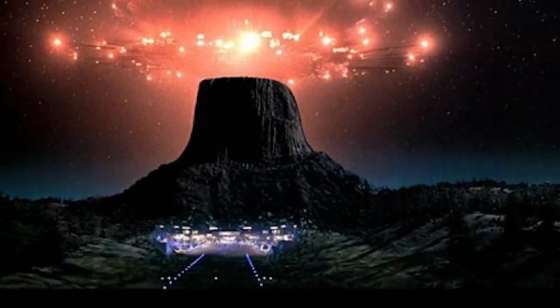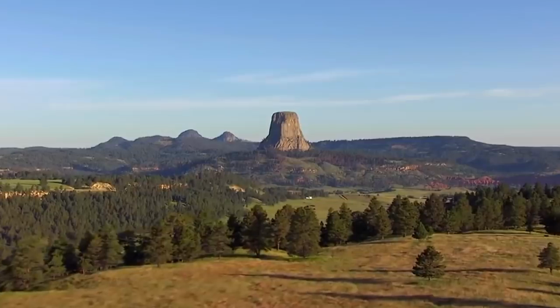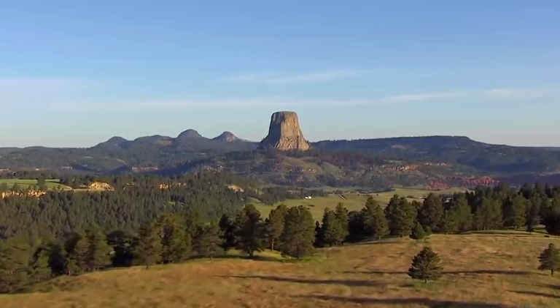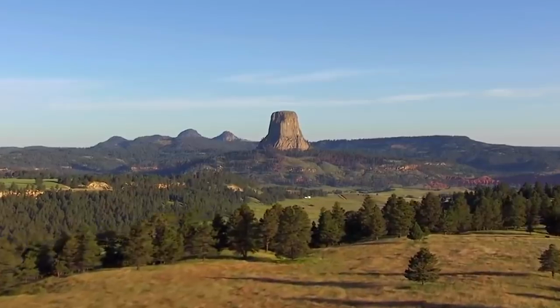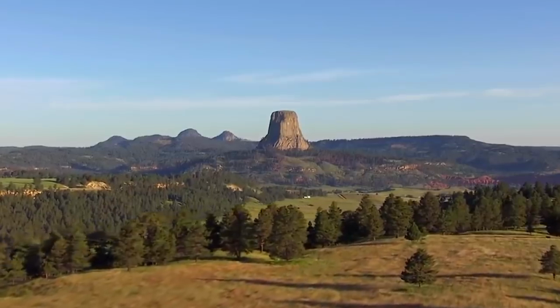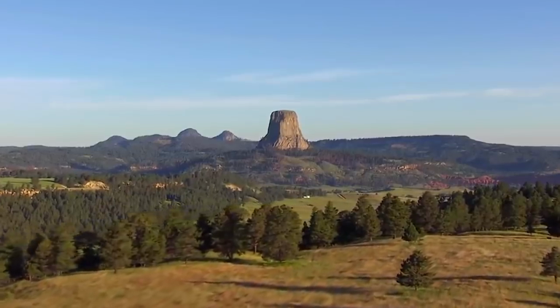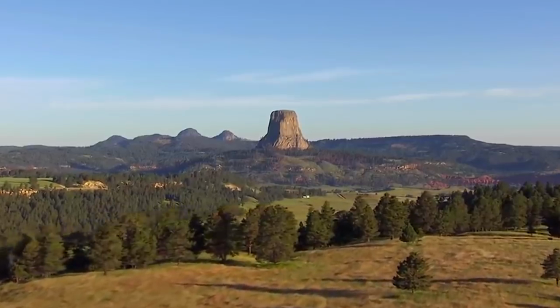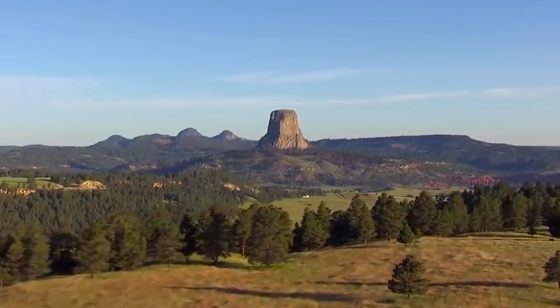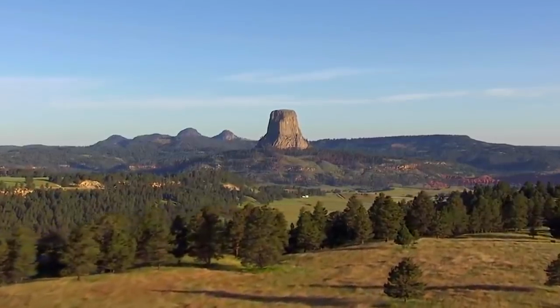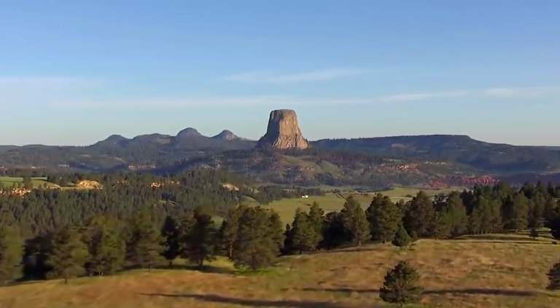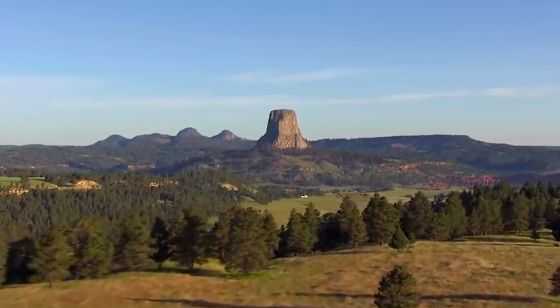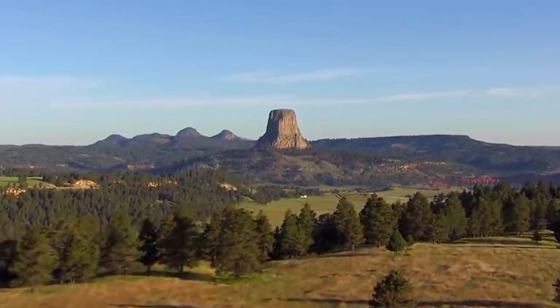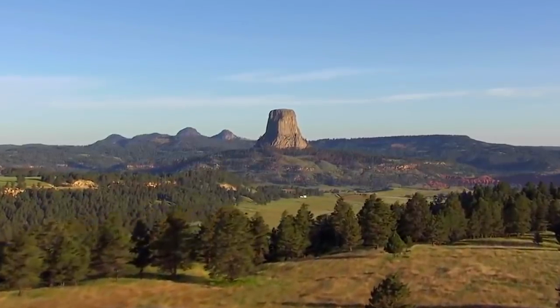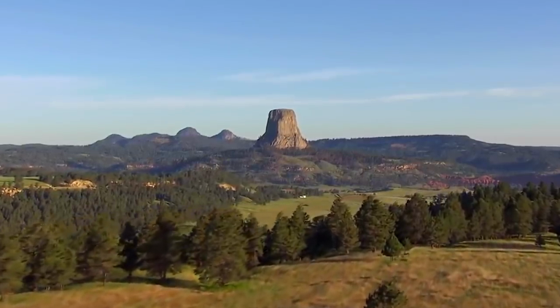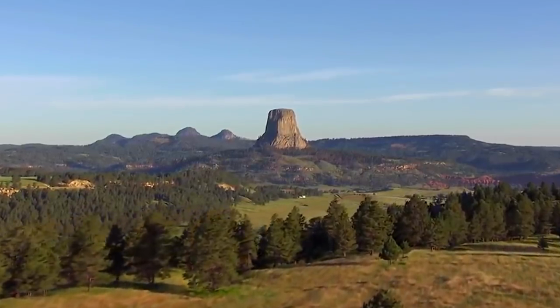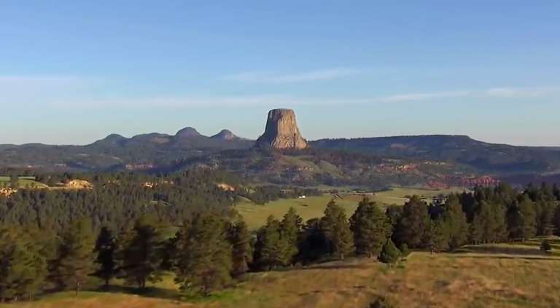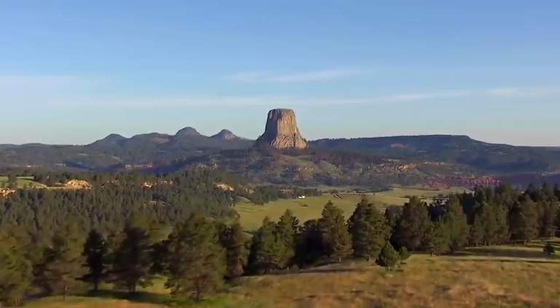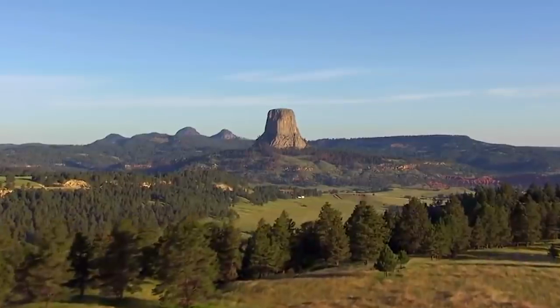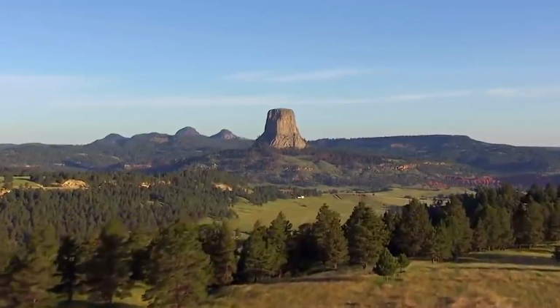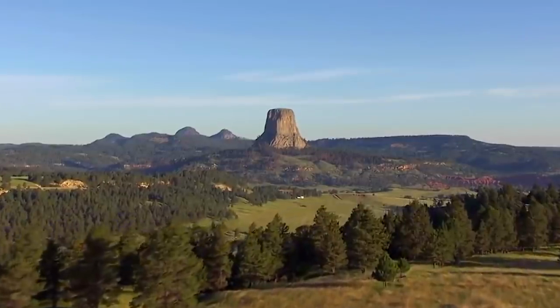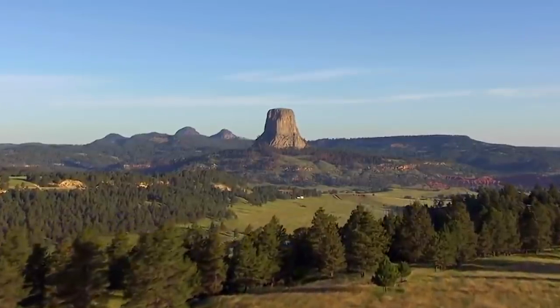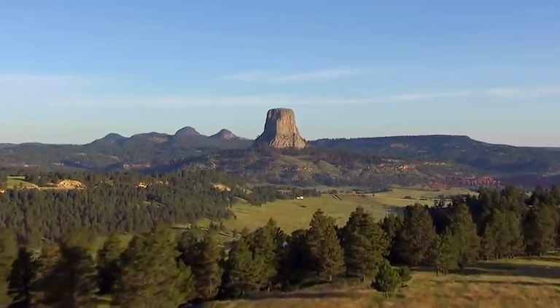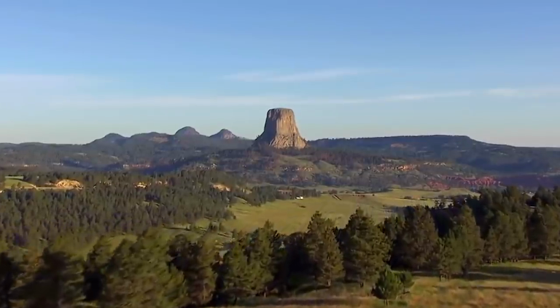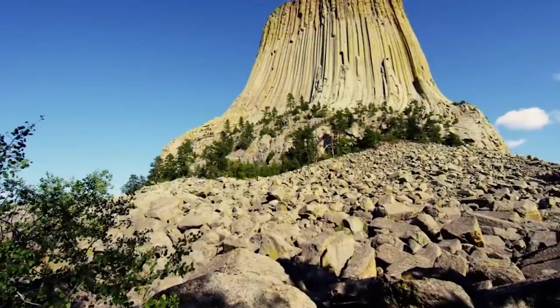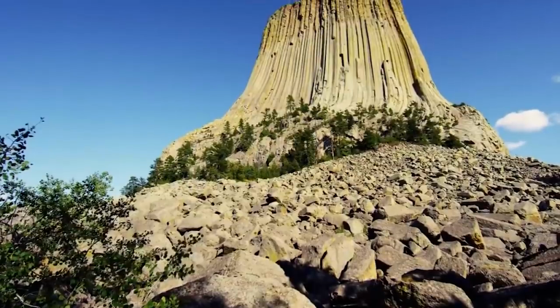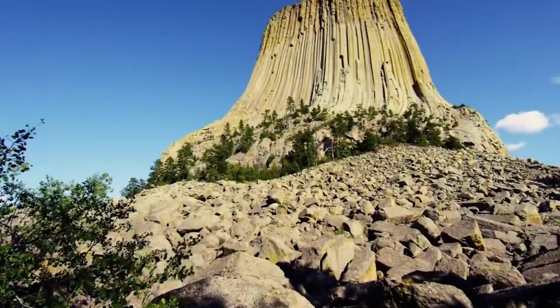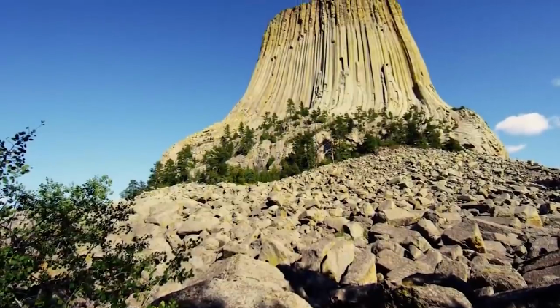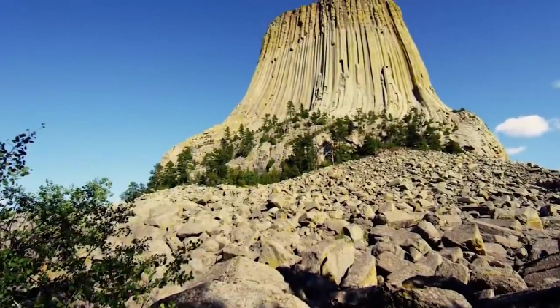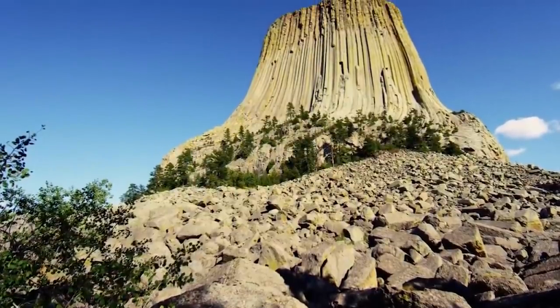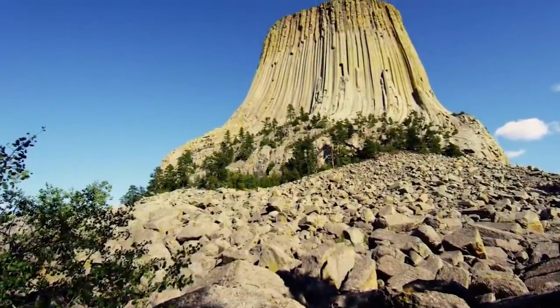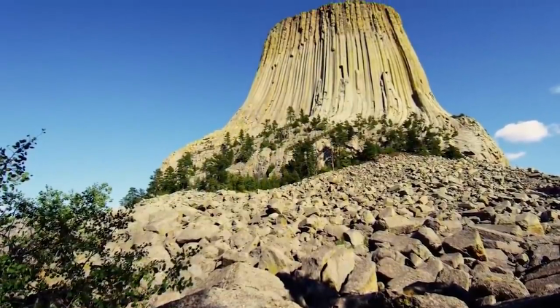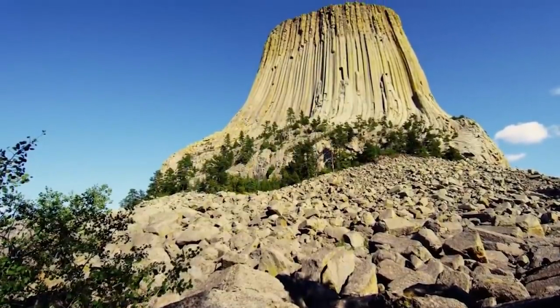As a result, visitor numbers increased dramatically, and still to this day more than 400,000 people make the trip every year.